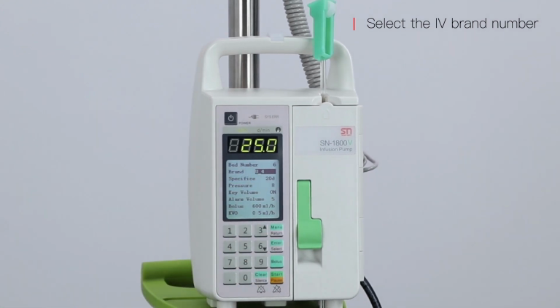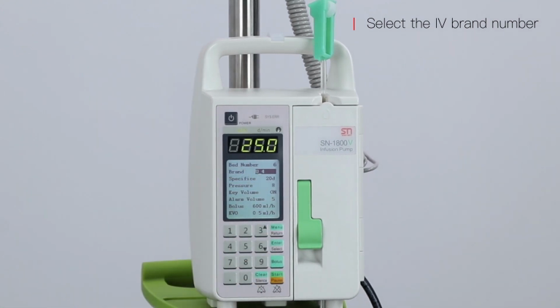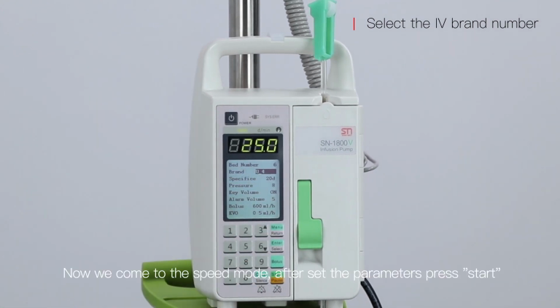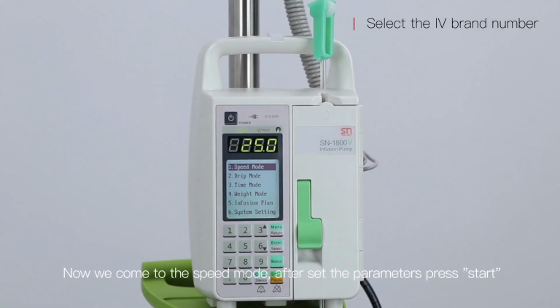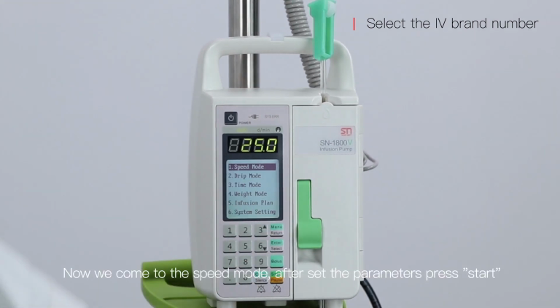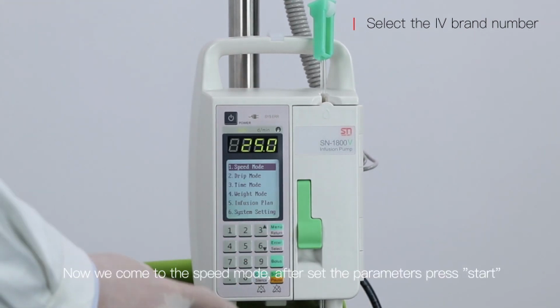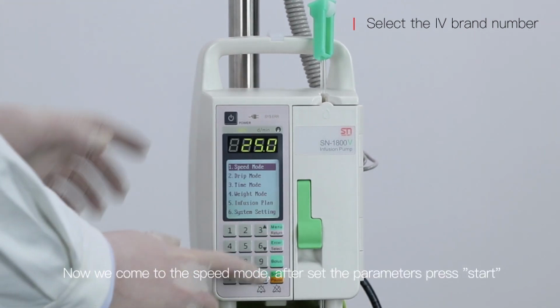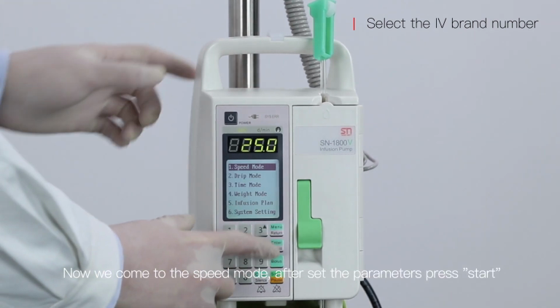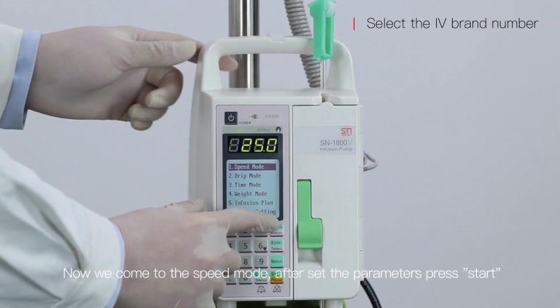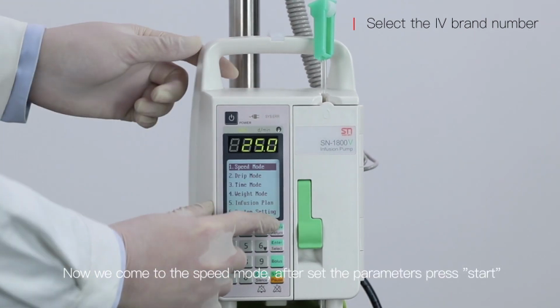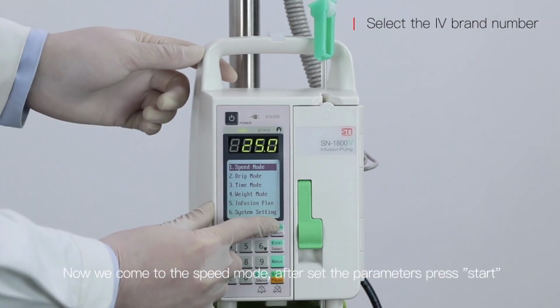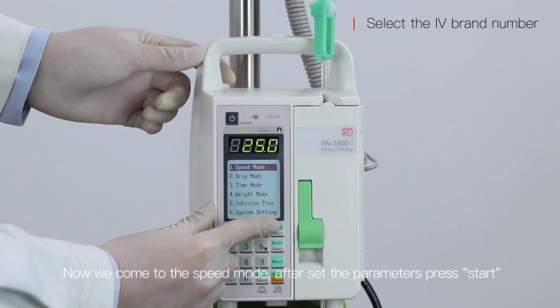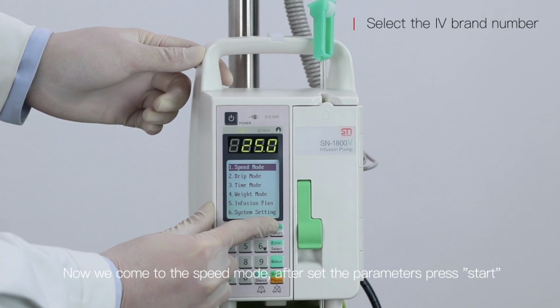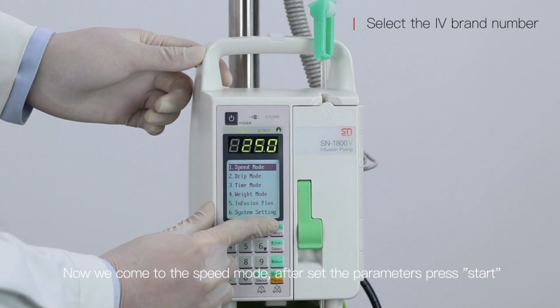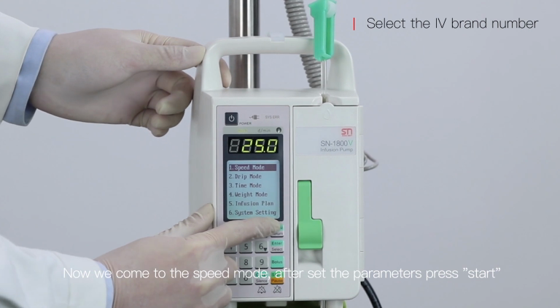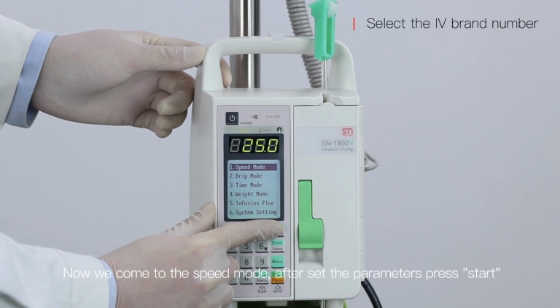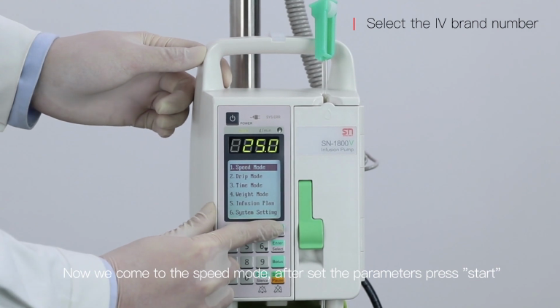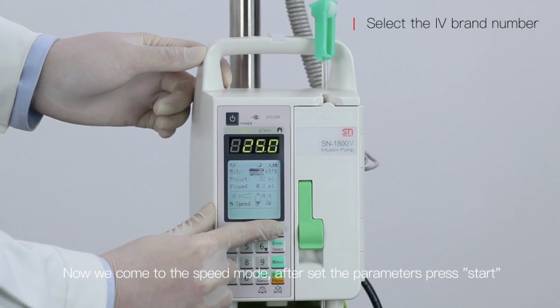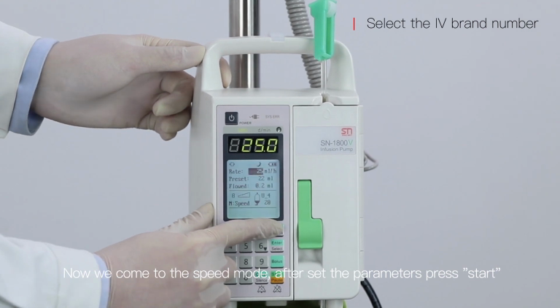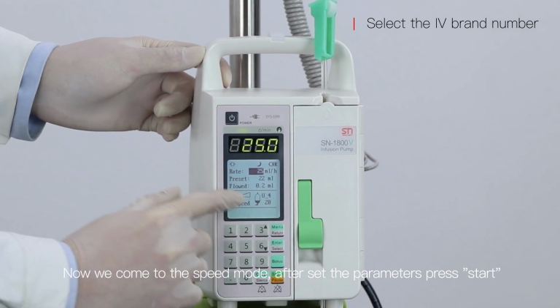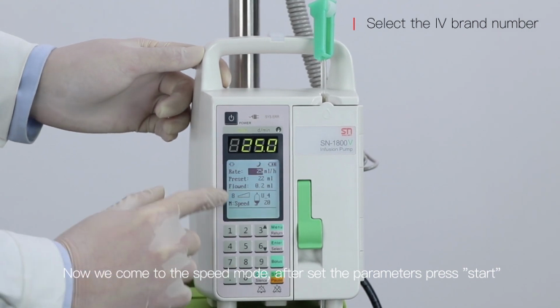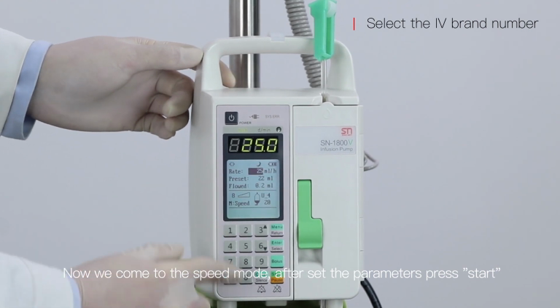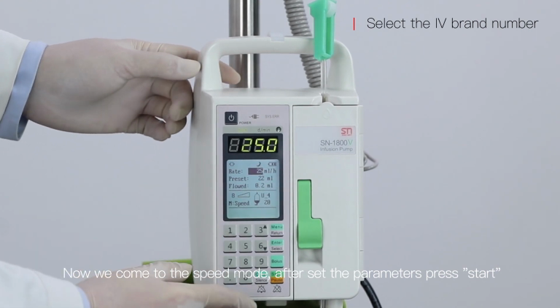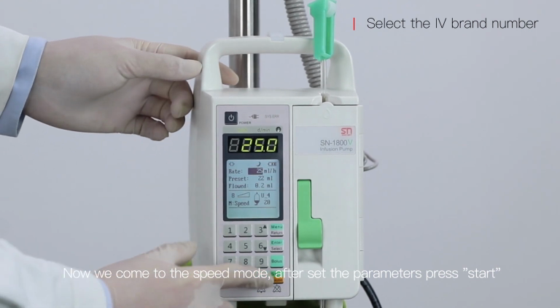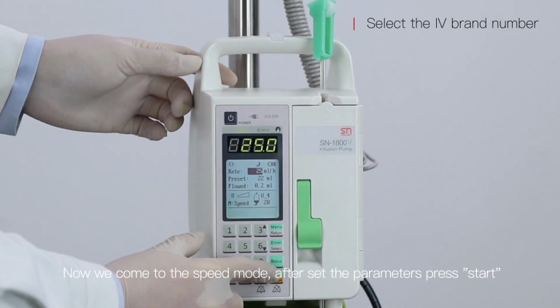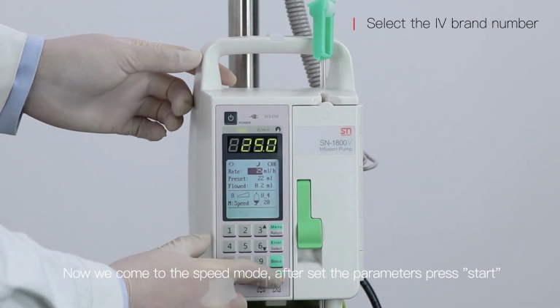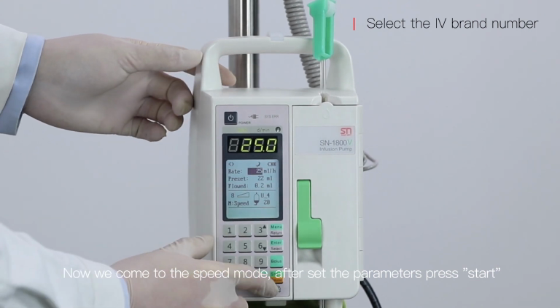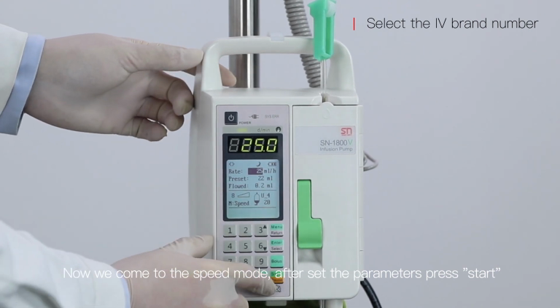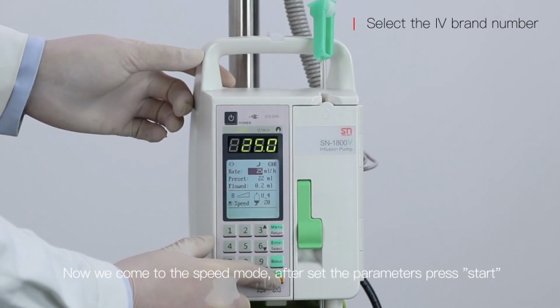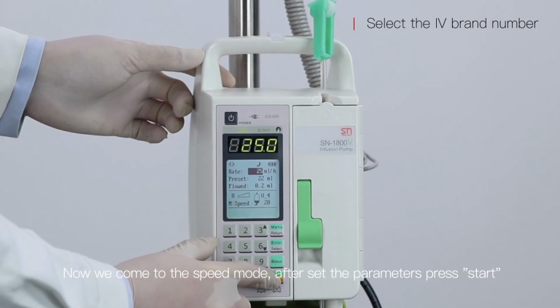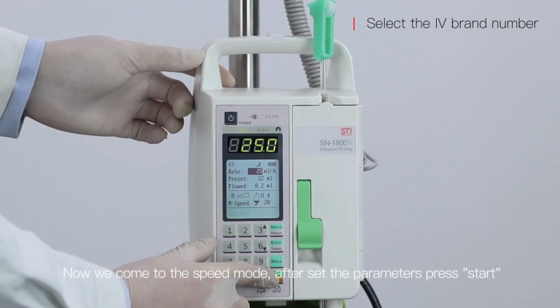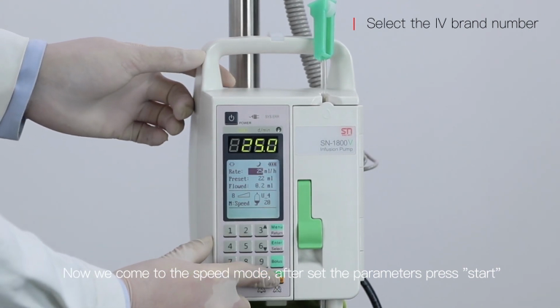Now we come to the speed mode. After setting the parameters, press start.